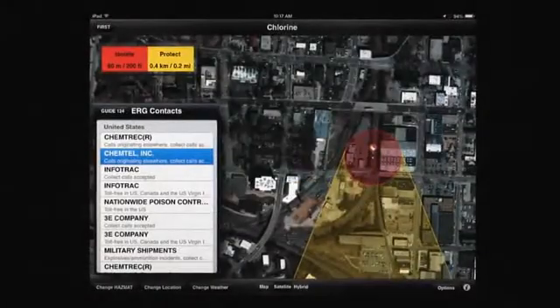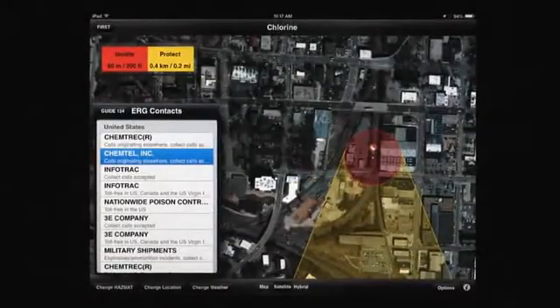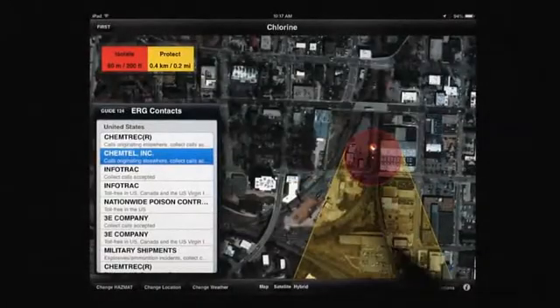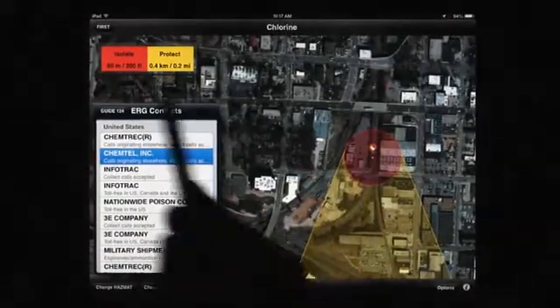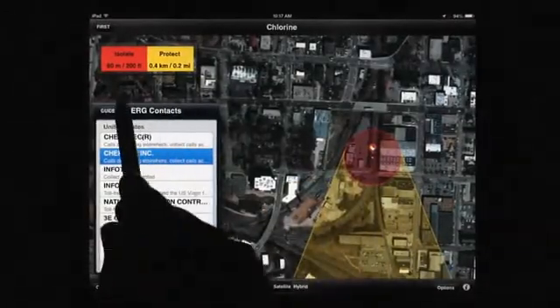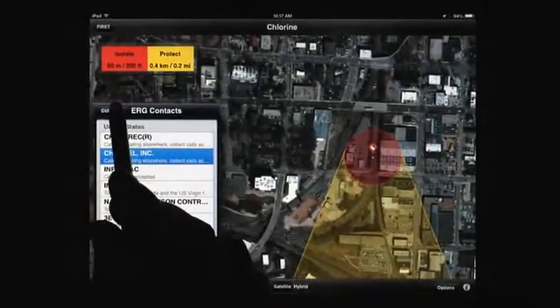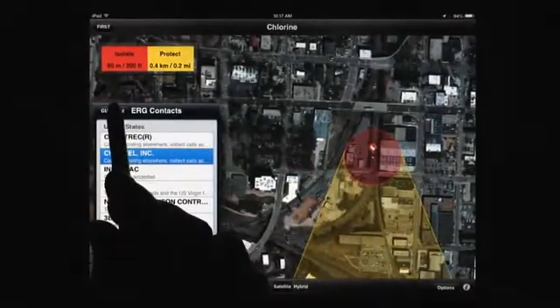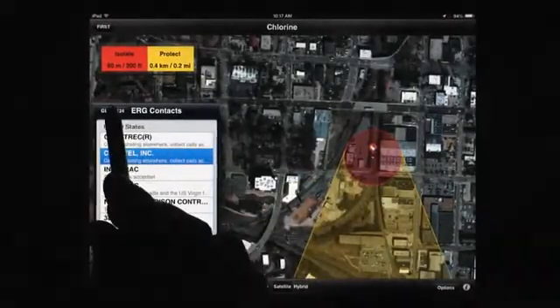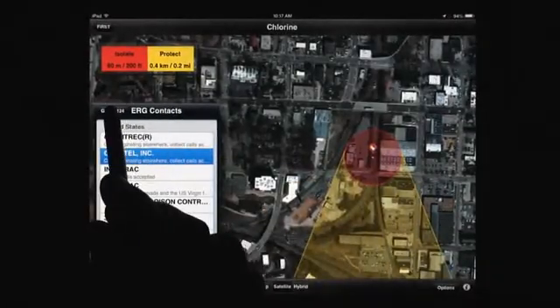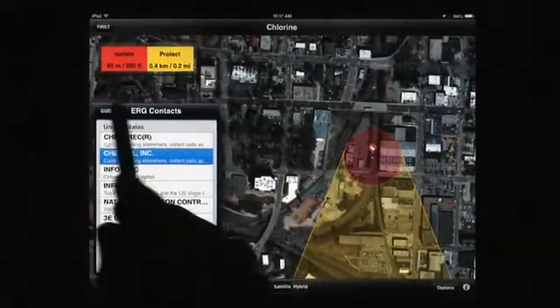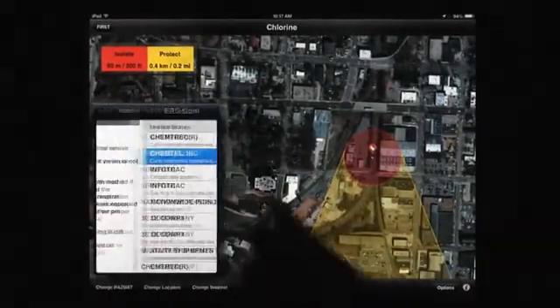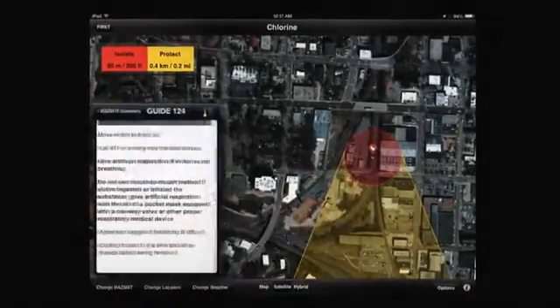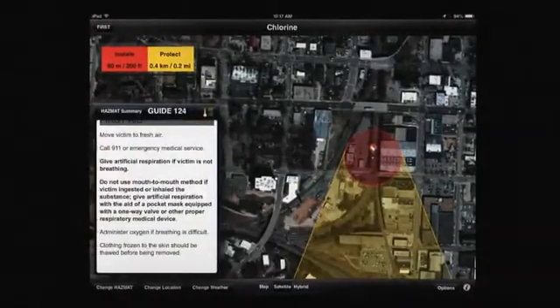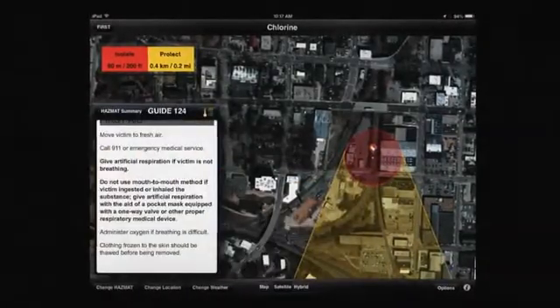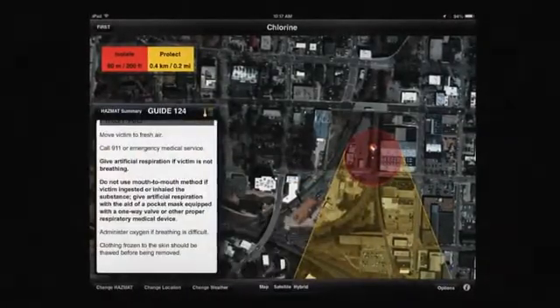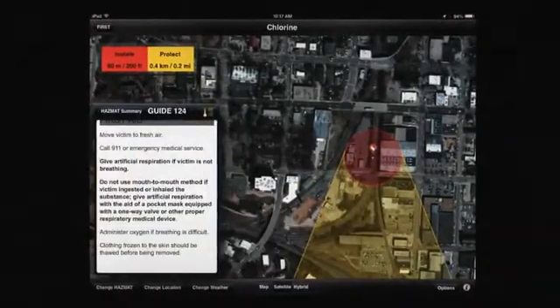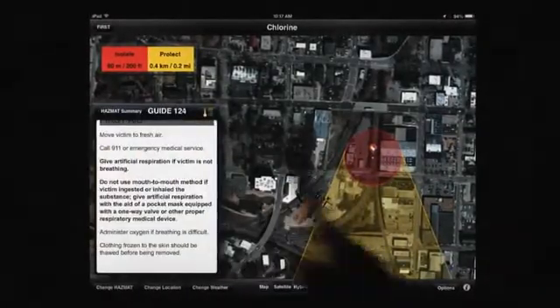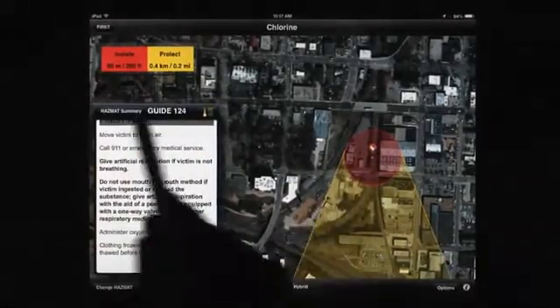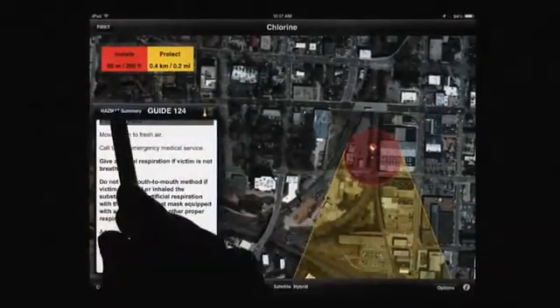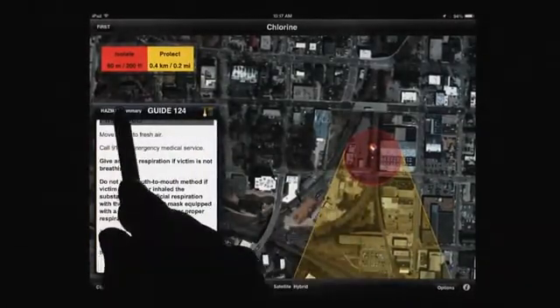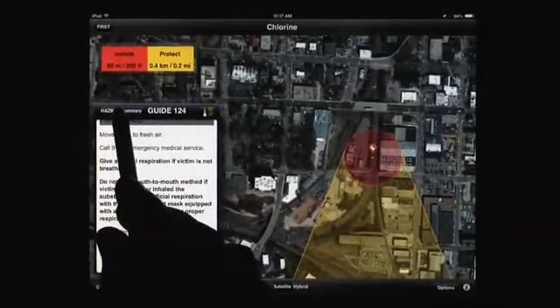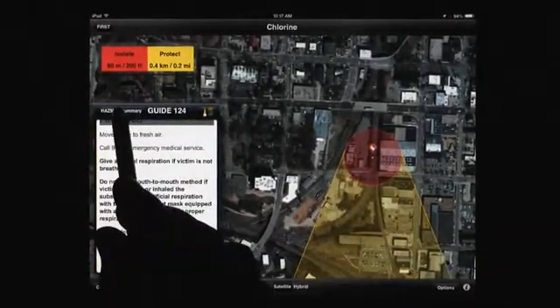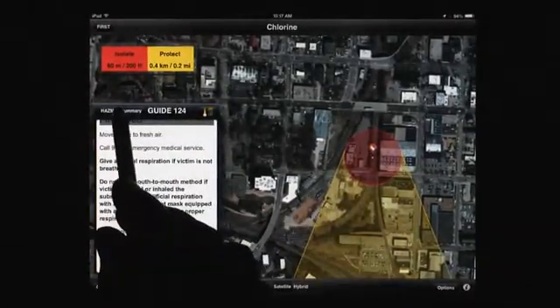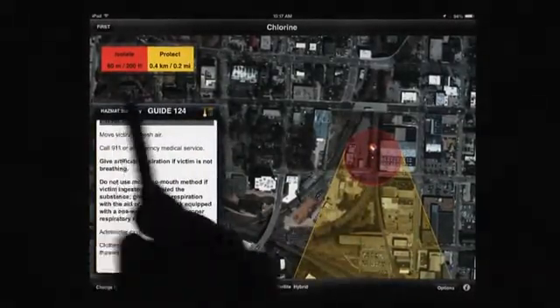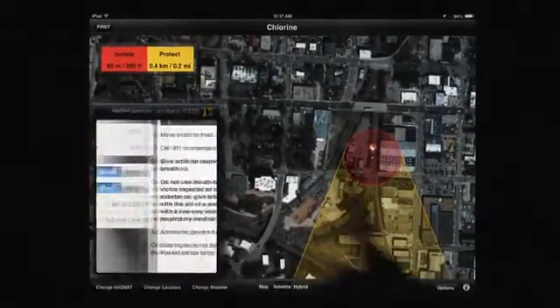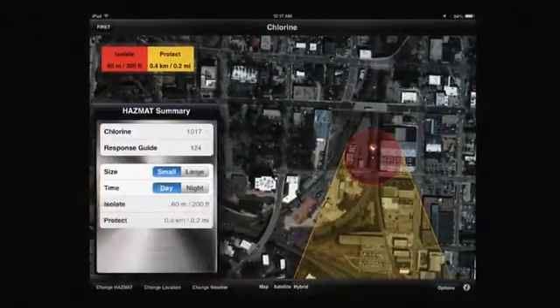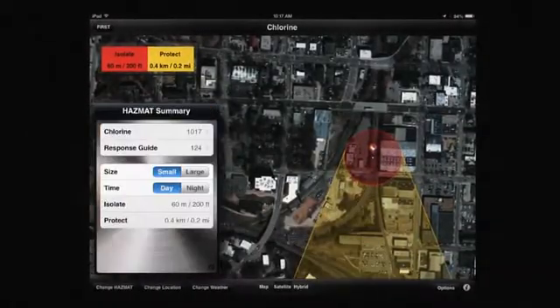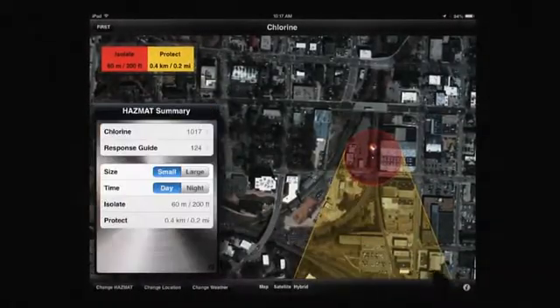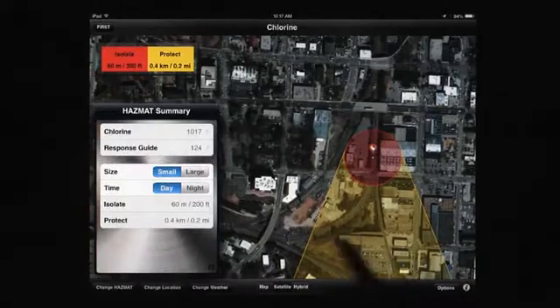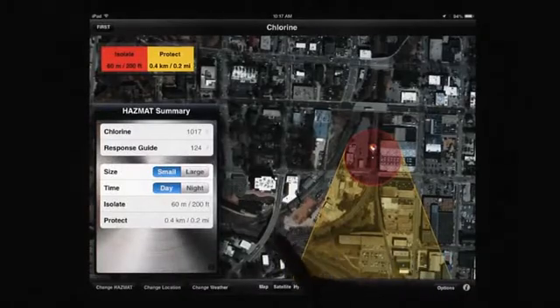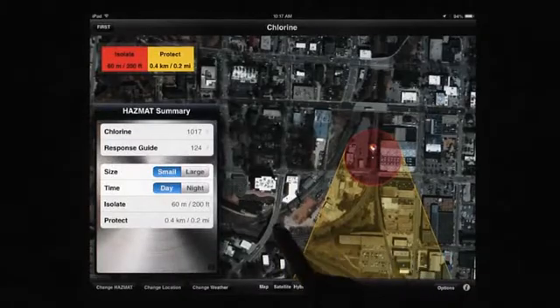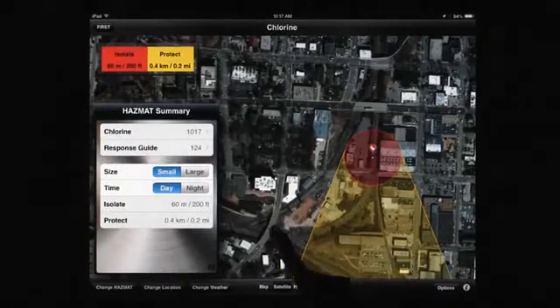The guidebook contains over 3,000 chemicals, over 600 with downwind hazards.